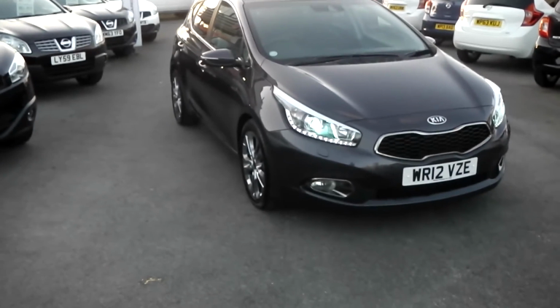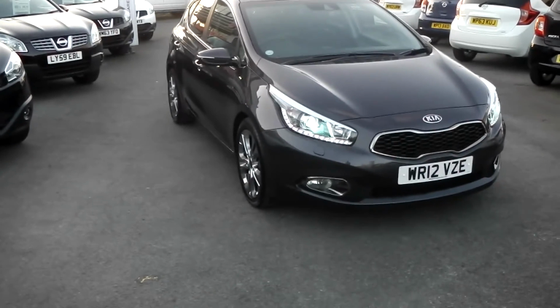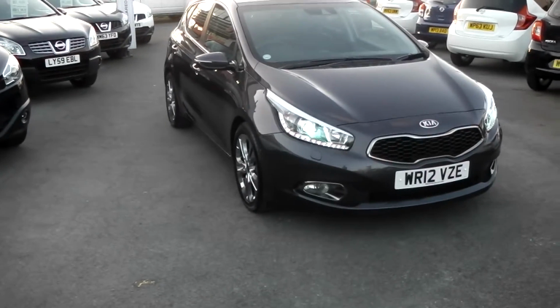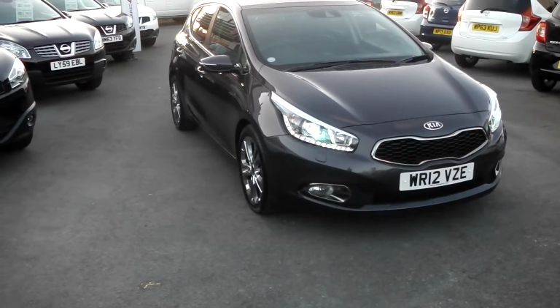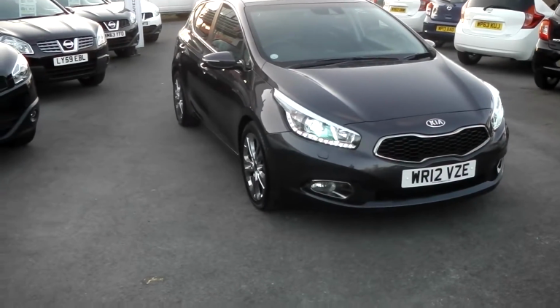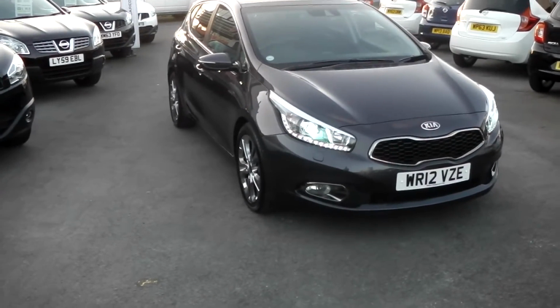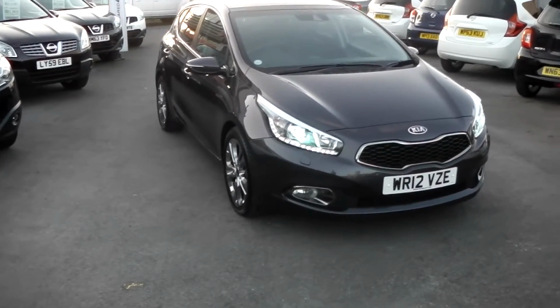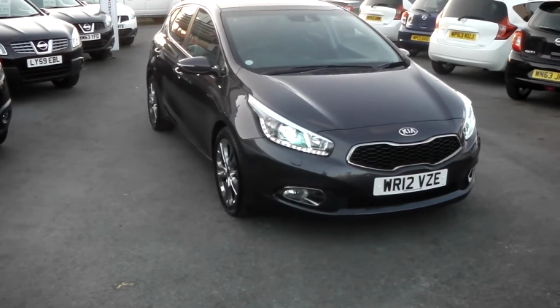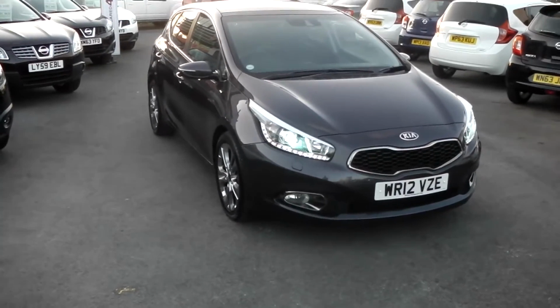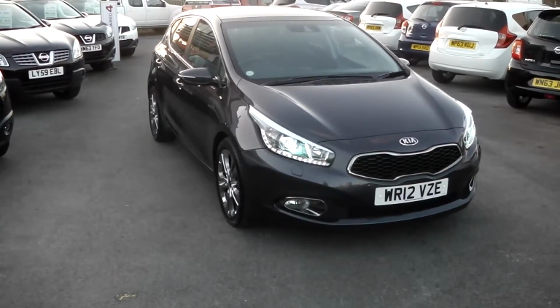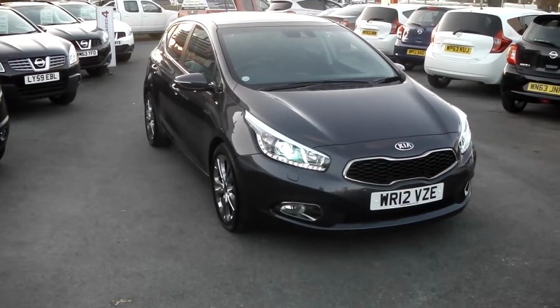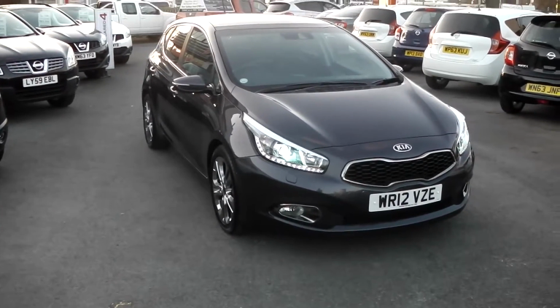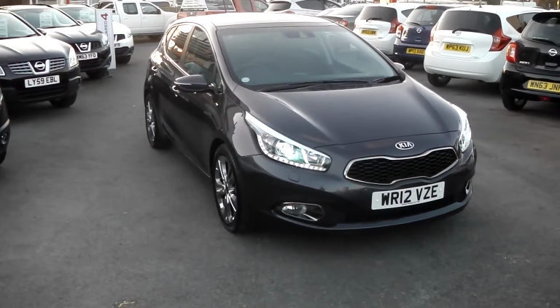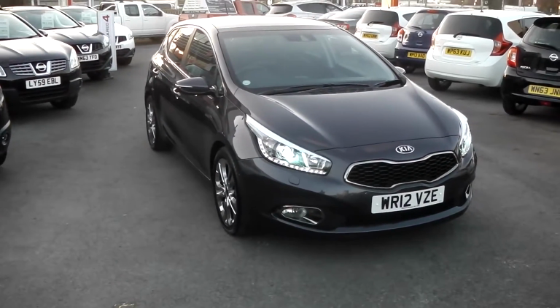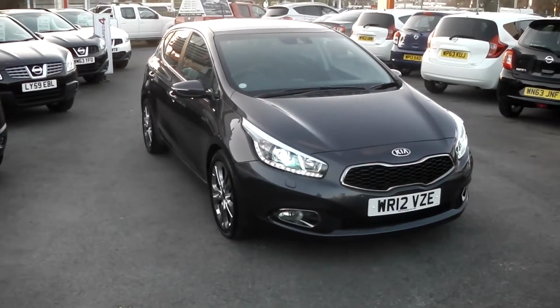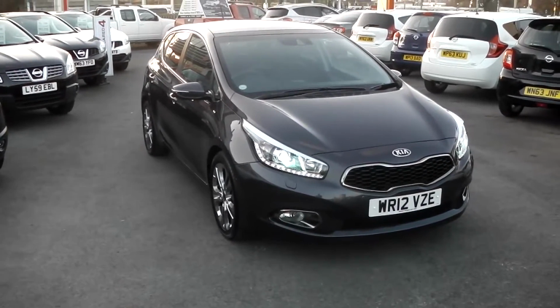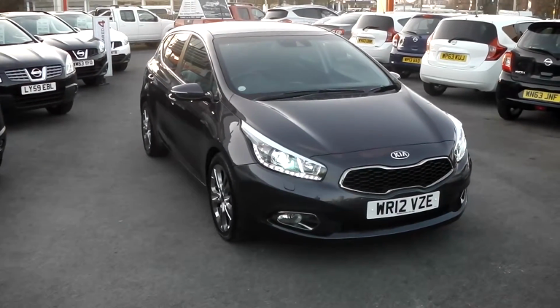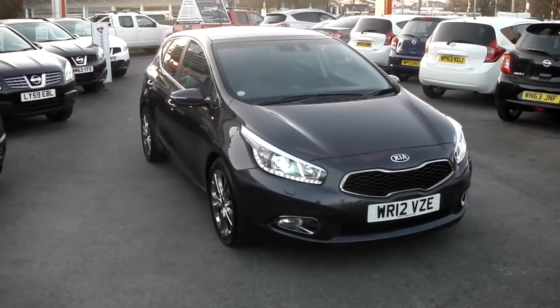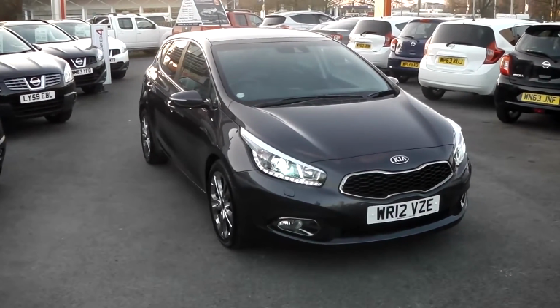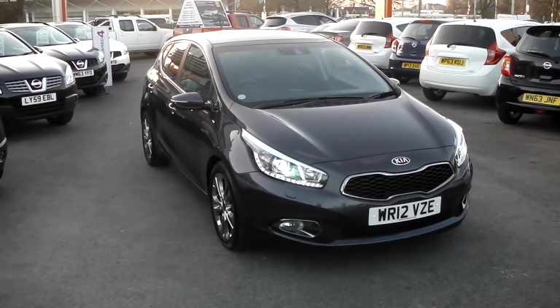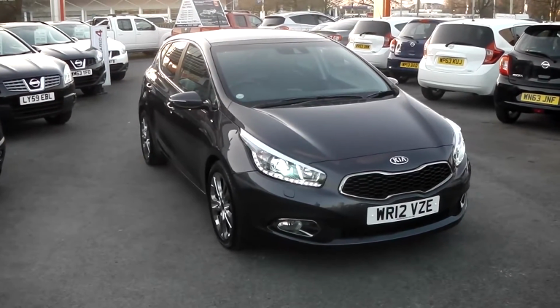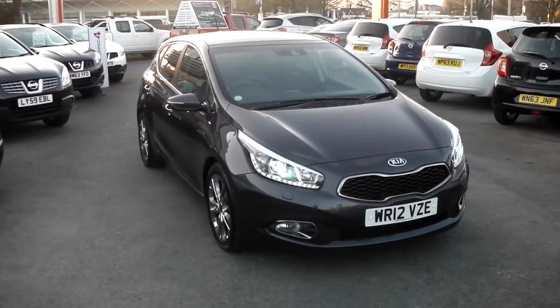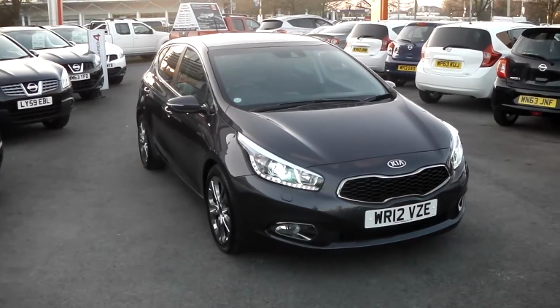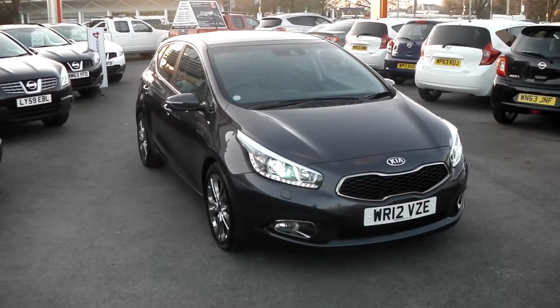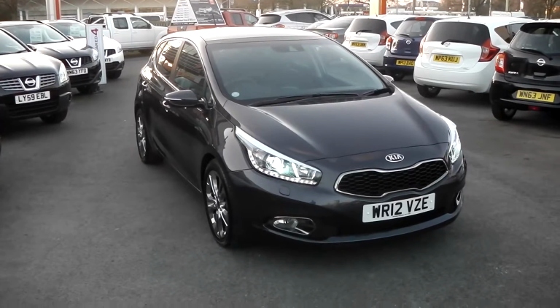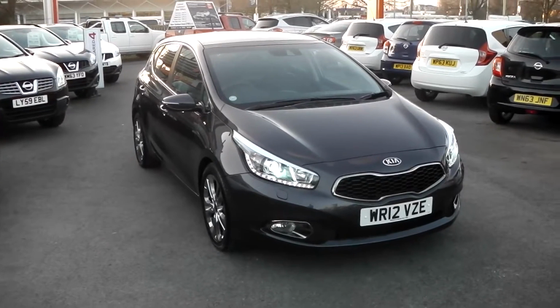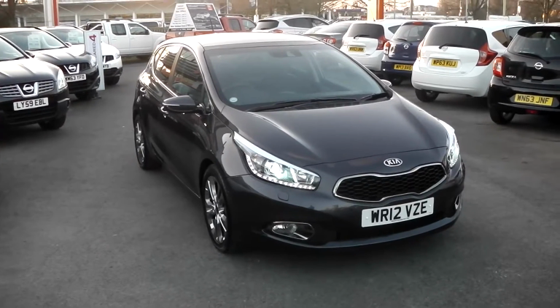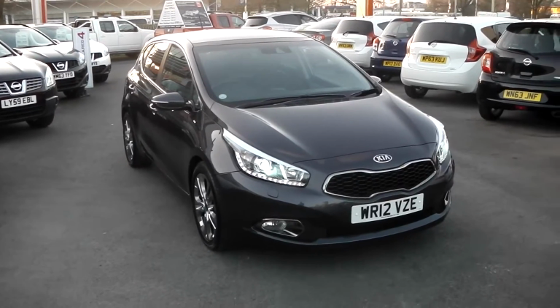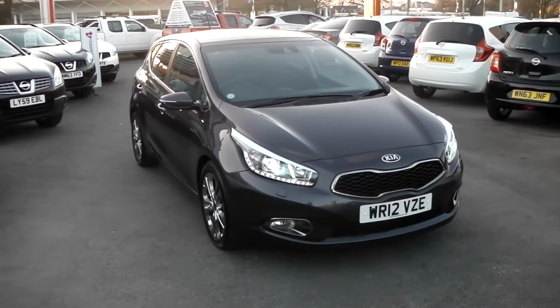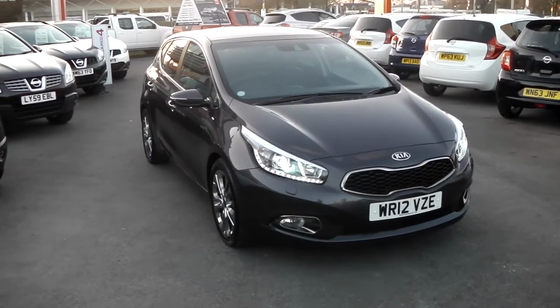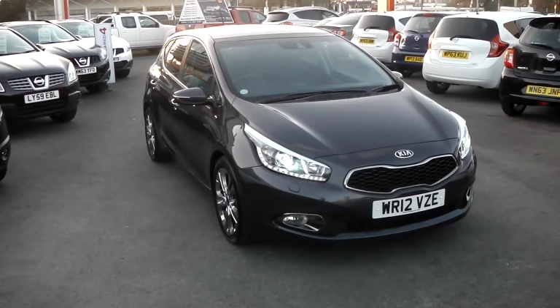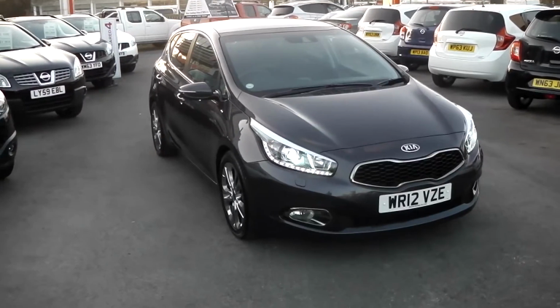Welcome to Wessex Garages Gloucester. Here today we have the Kia Ceed 4Tec GDI DCT.